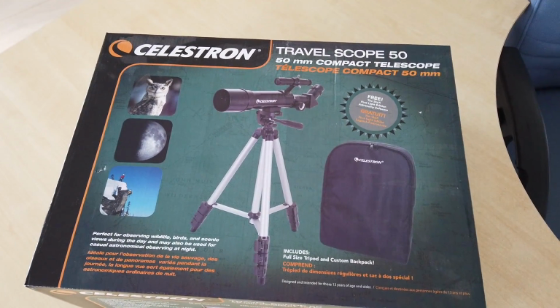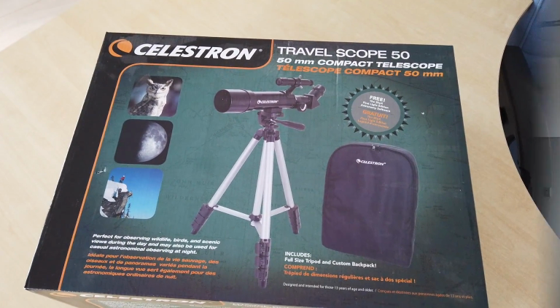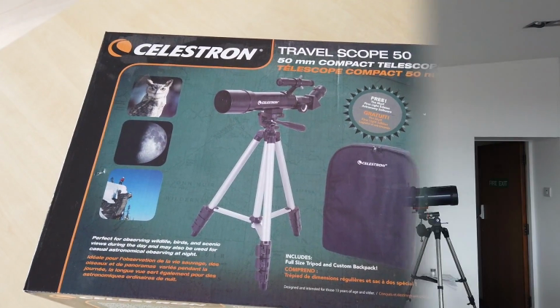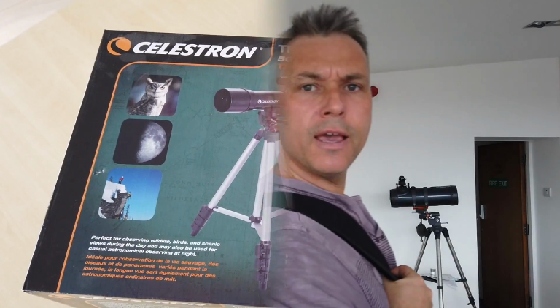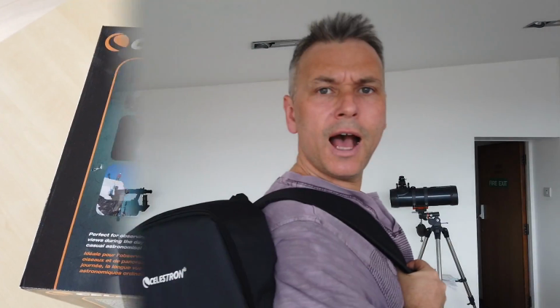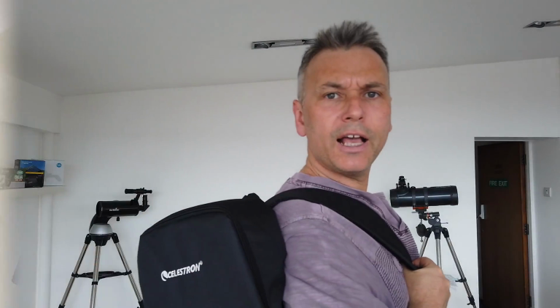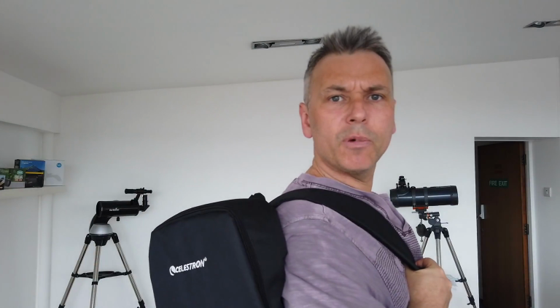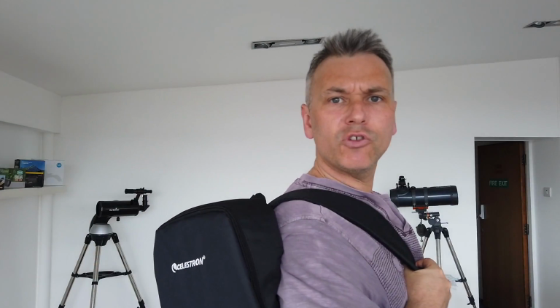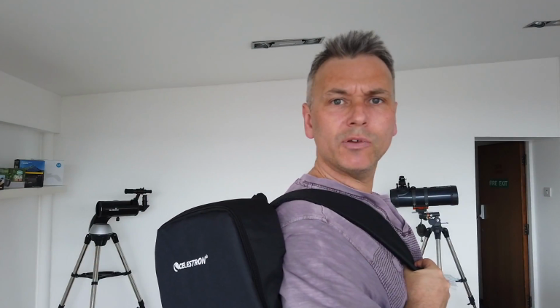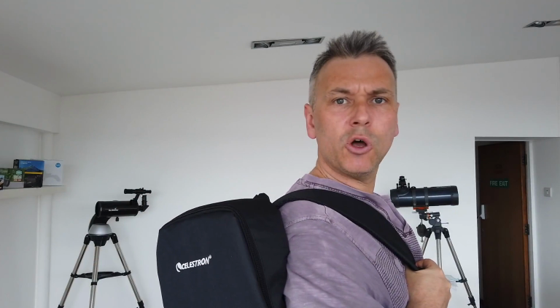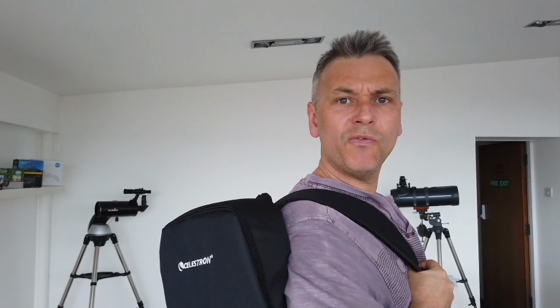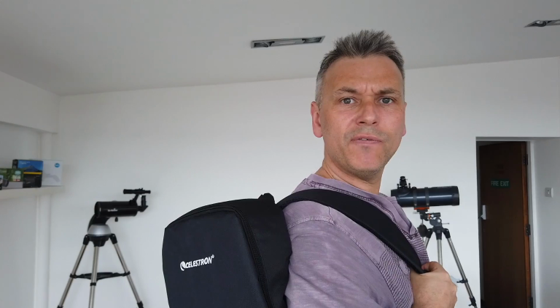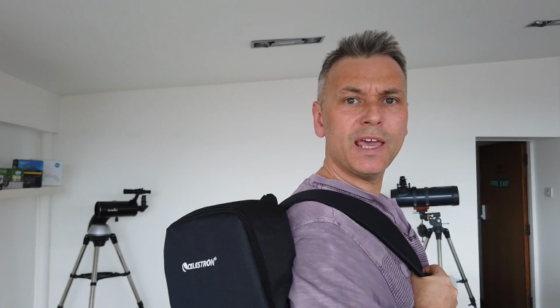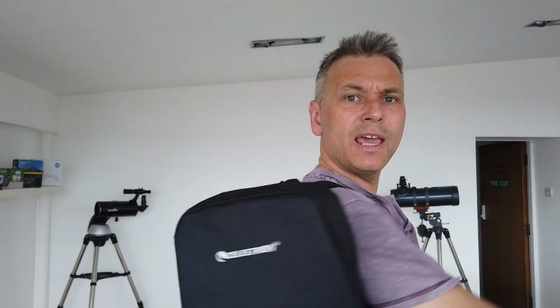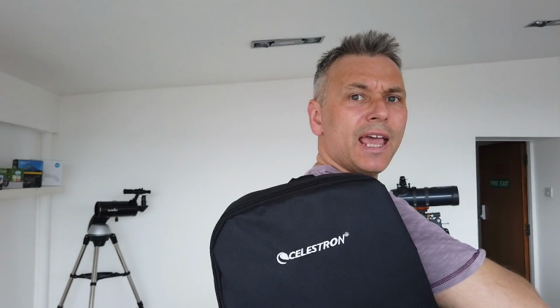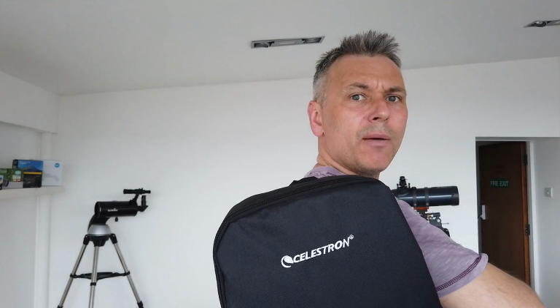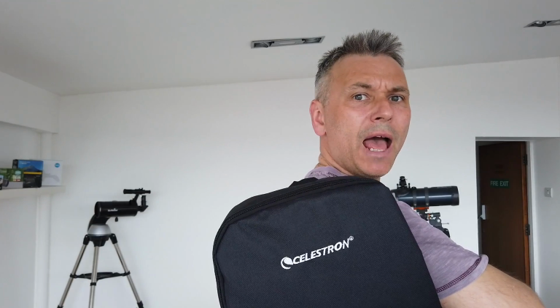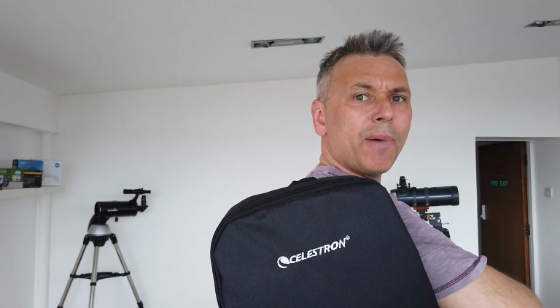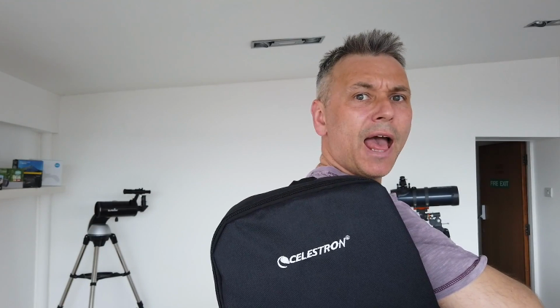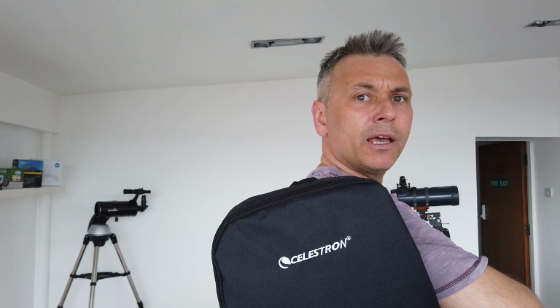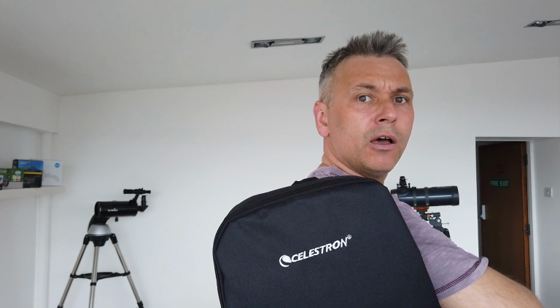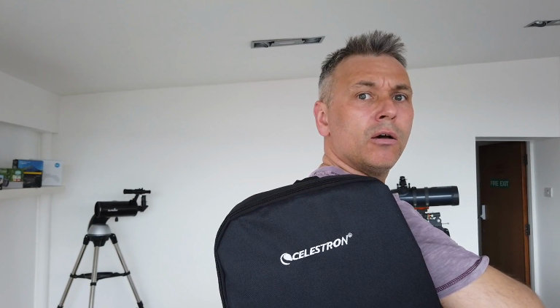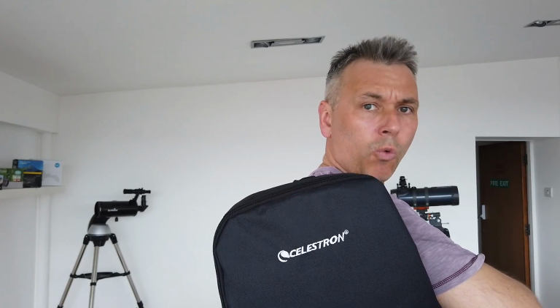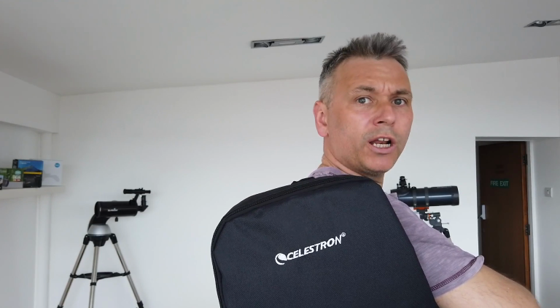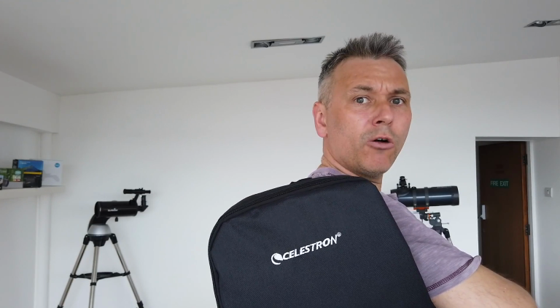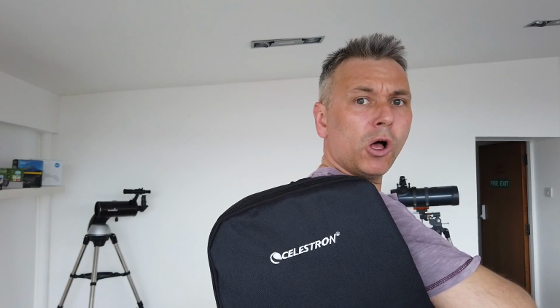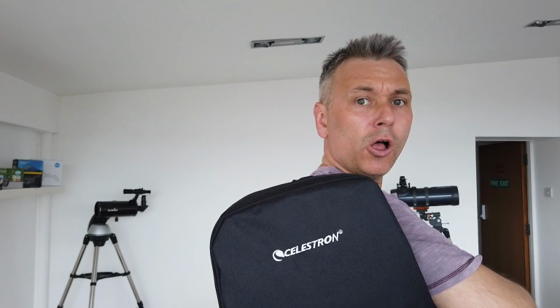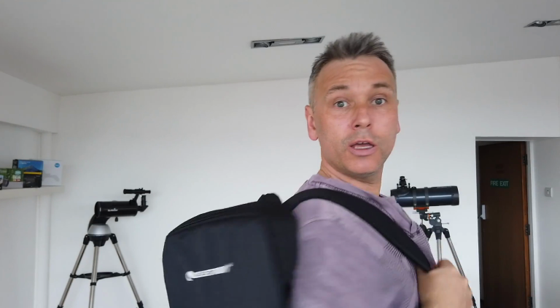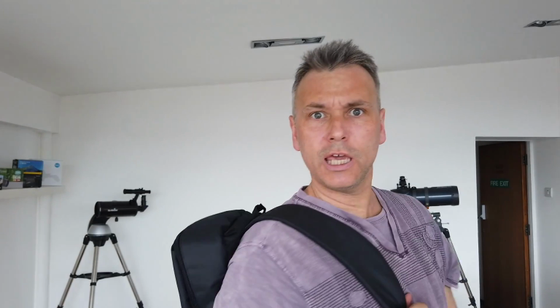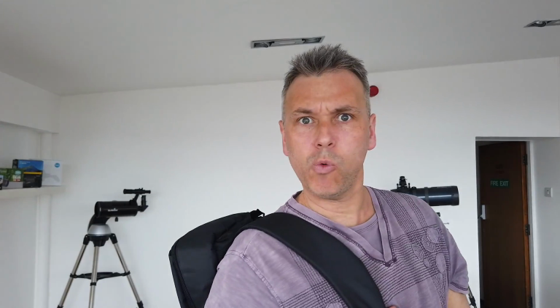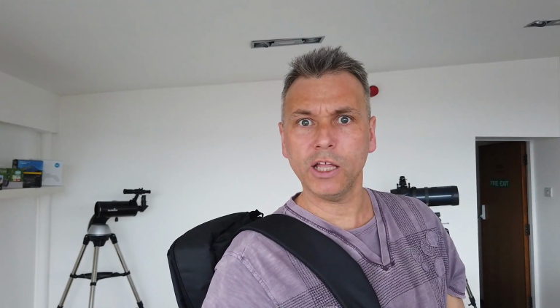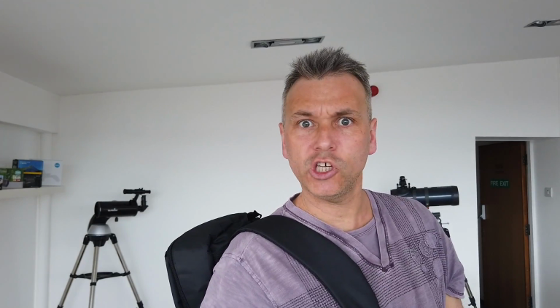Hey, I got me a TravelScope 50 in a backpack. Want to know more? Keep watching.